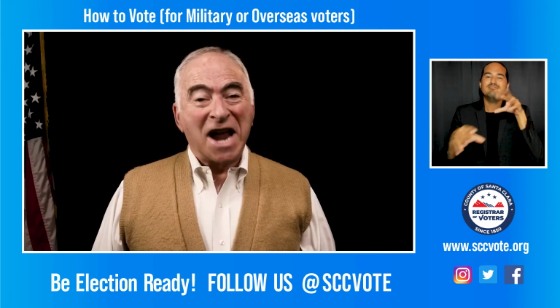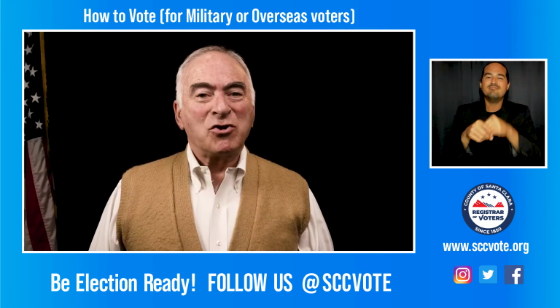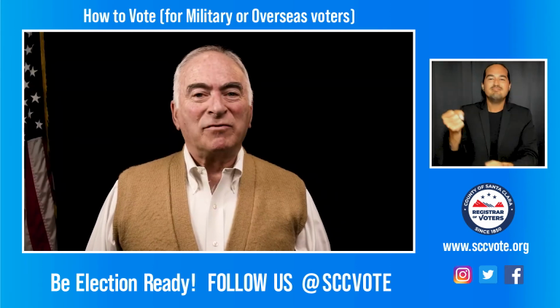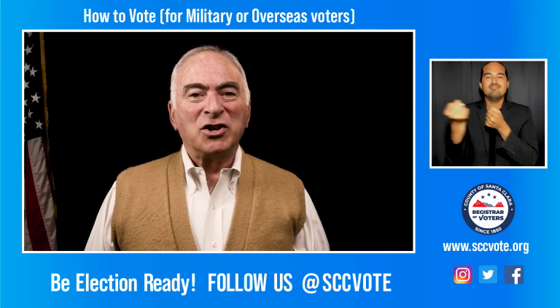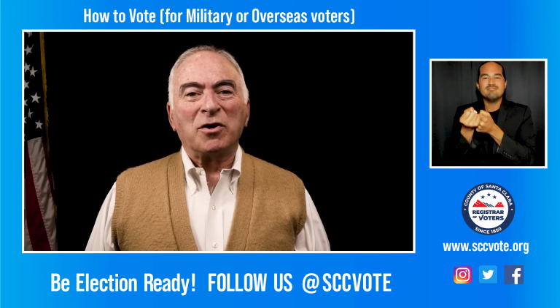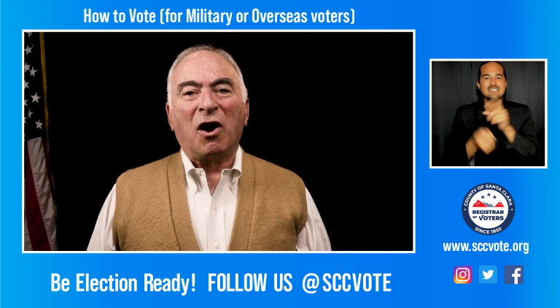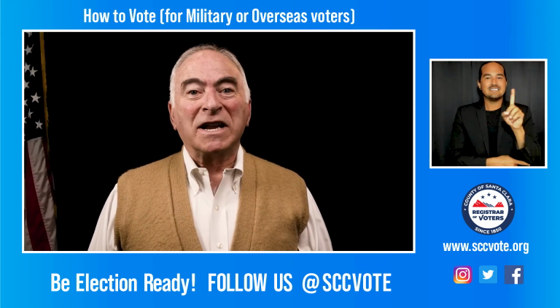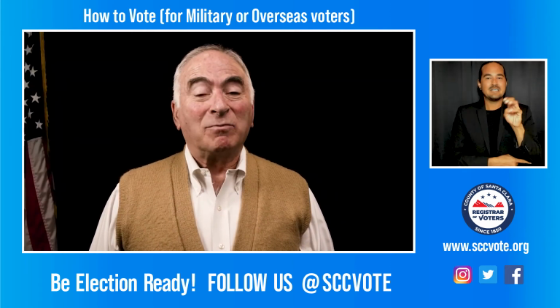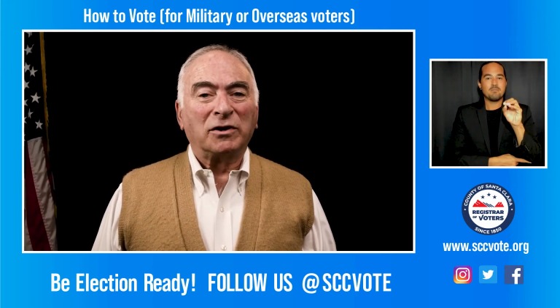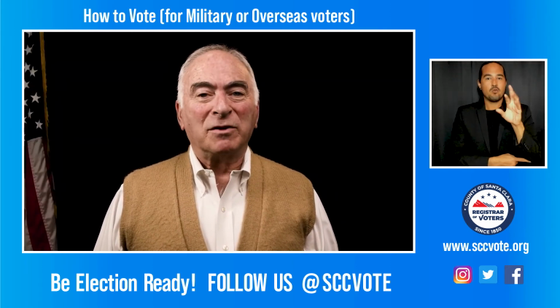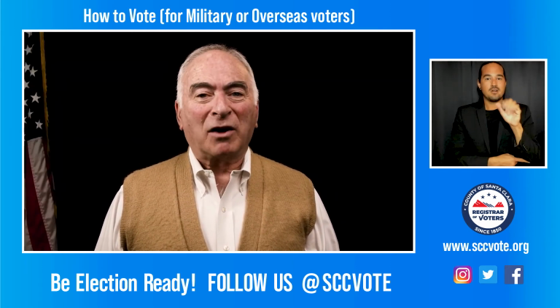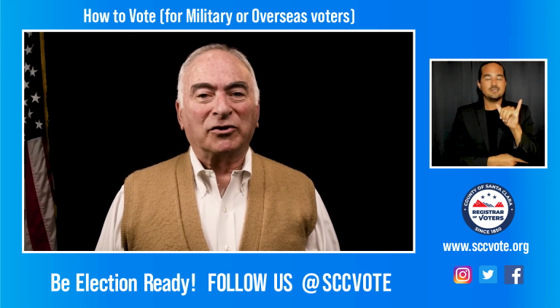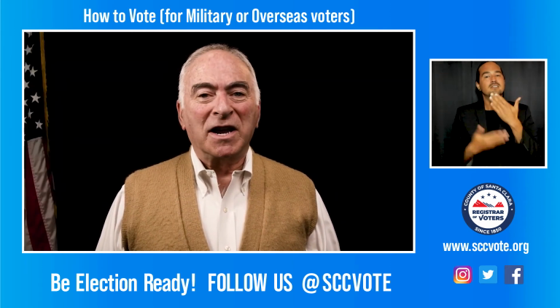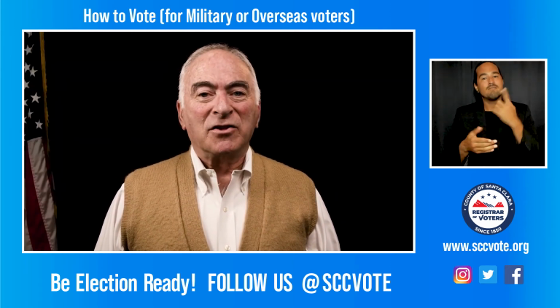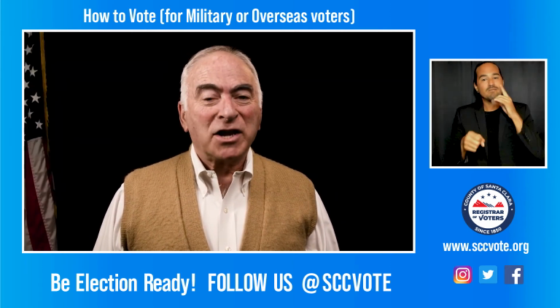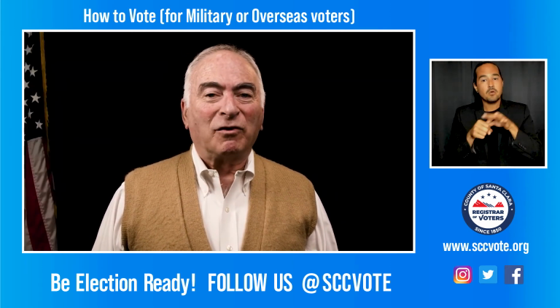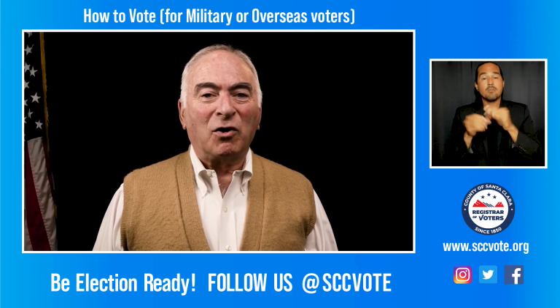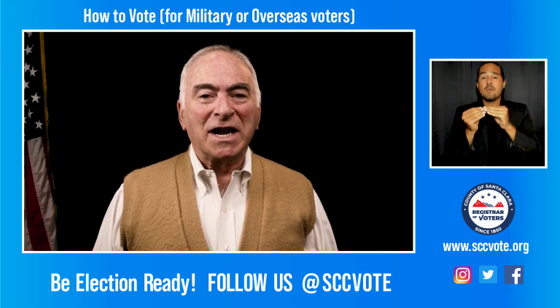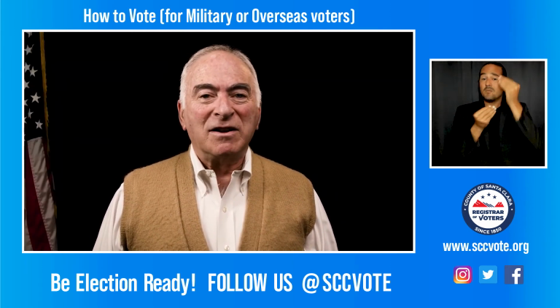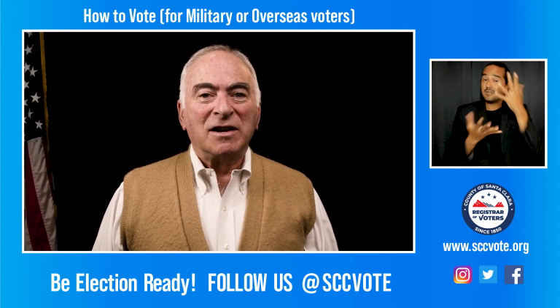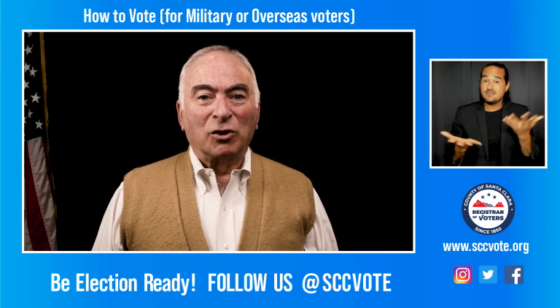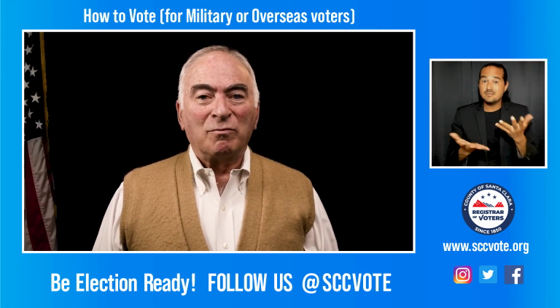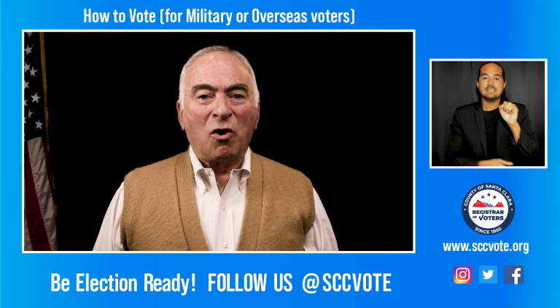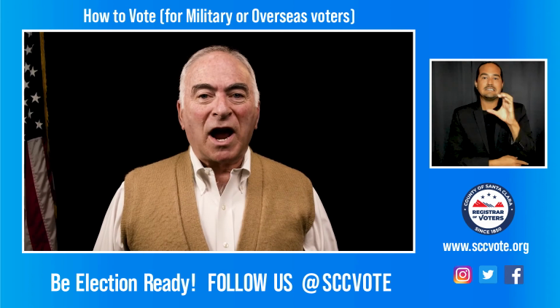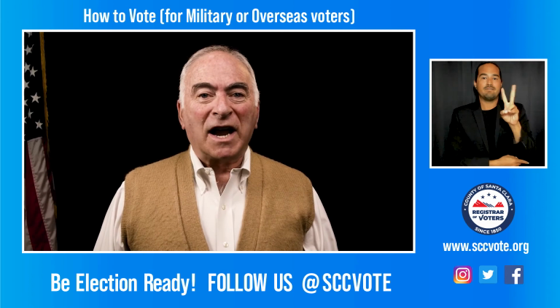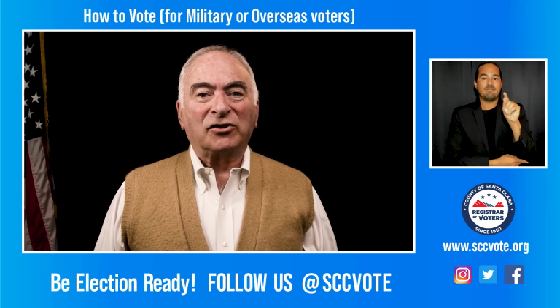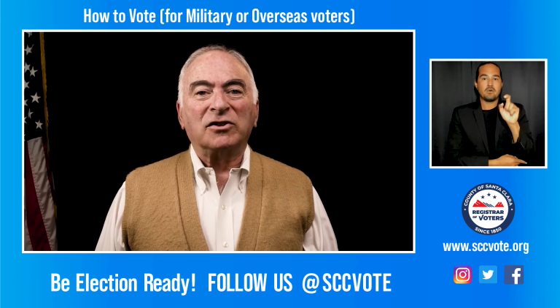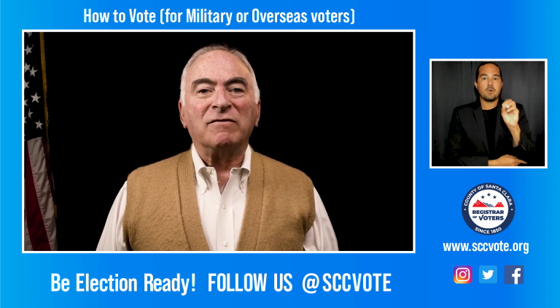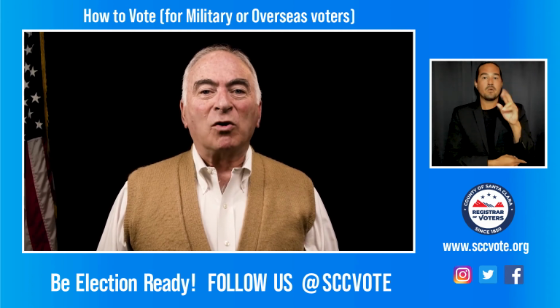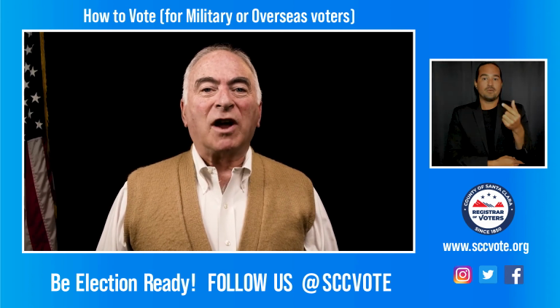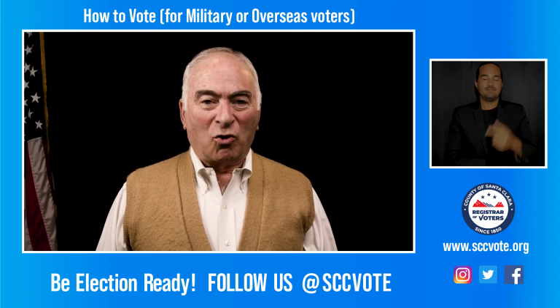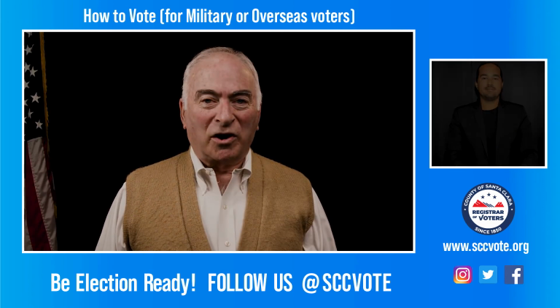Now you have done your part in upholding democracy. Thank you for voting. Learn more at sccvote.org.